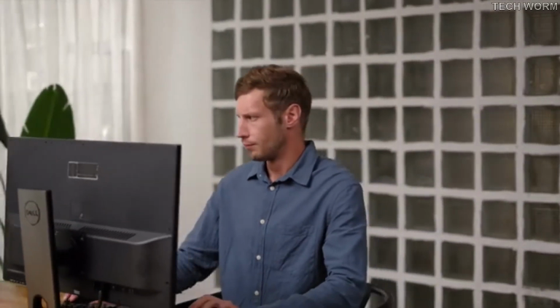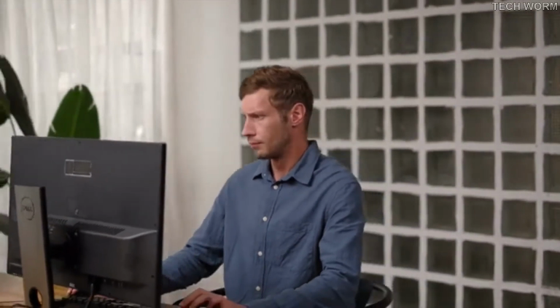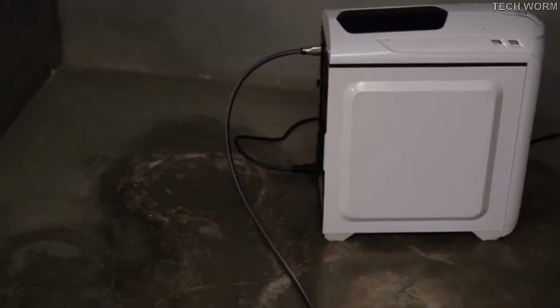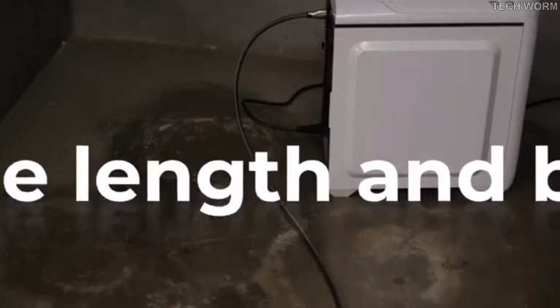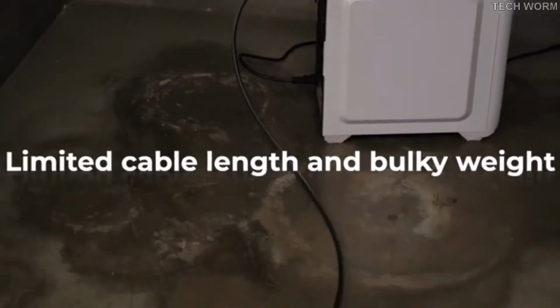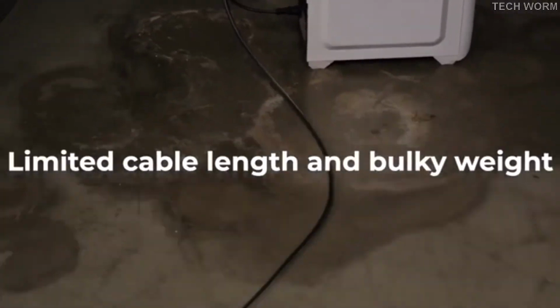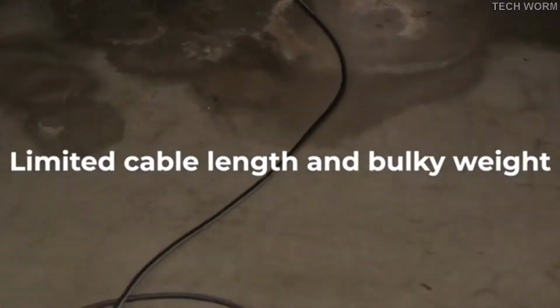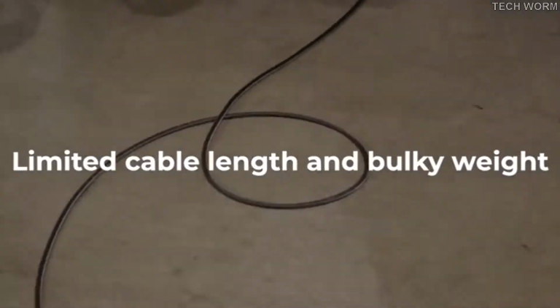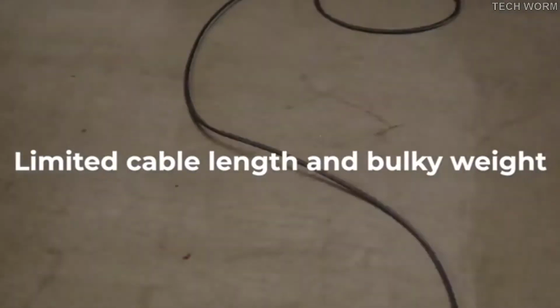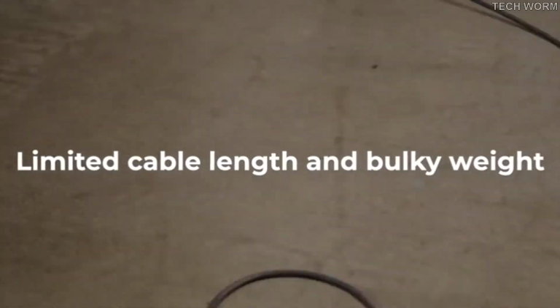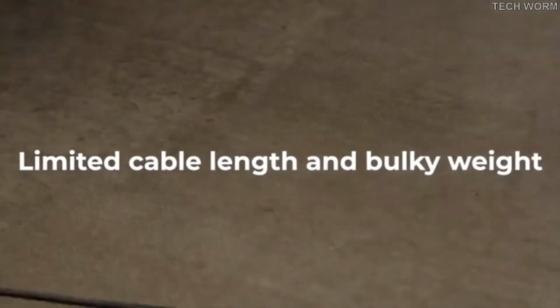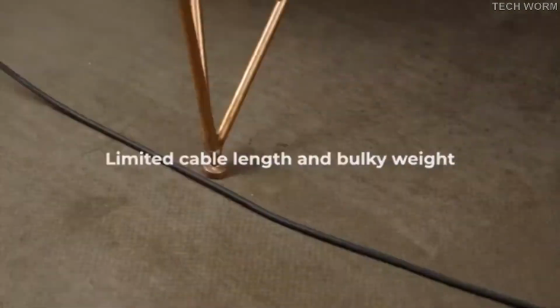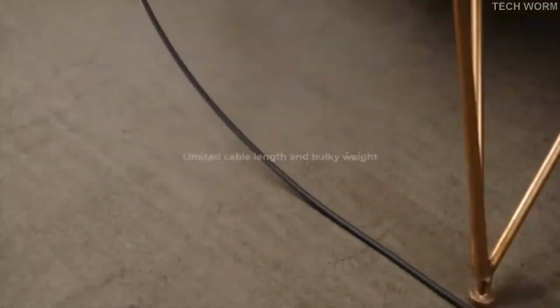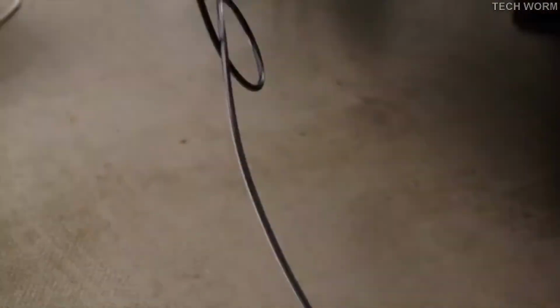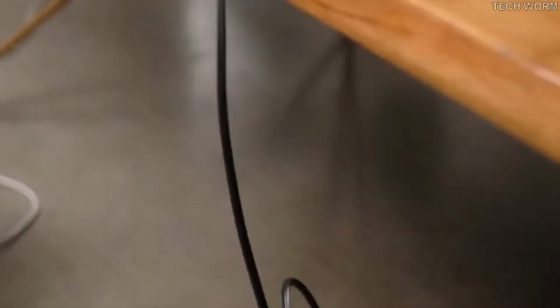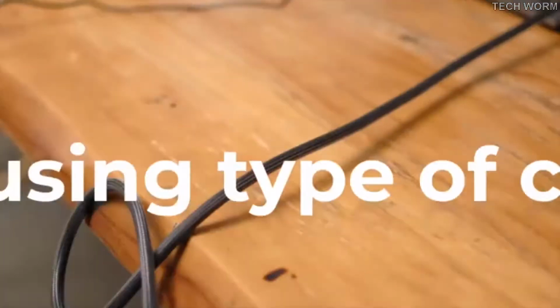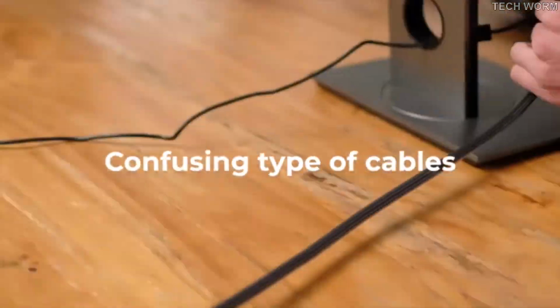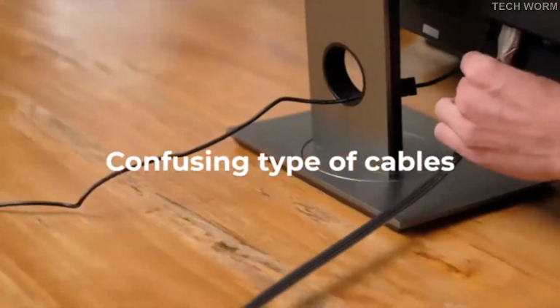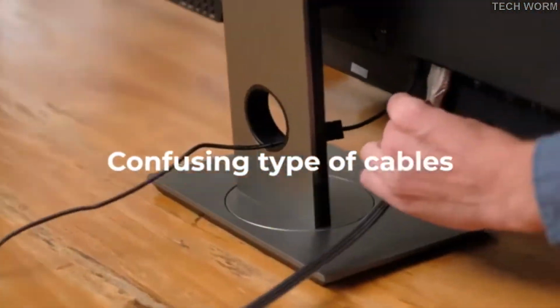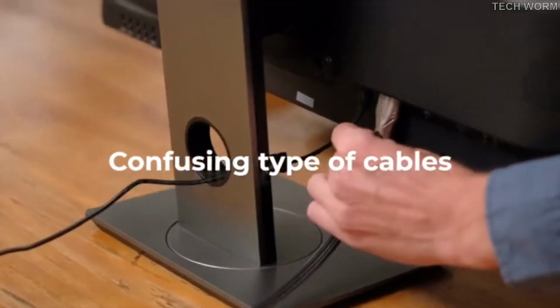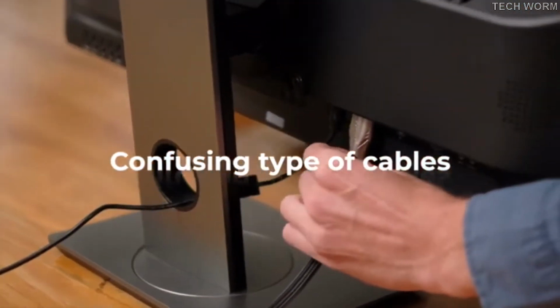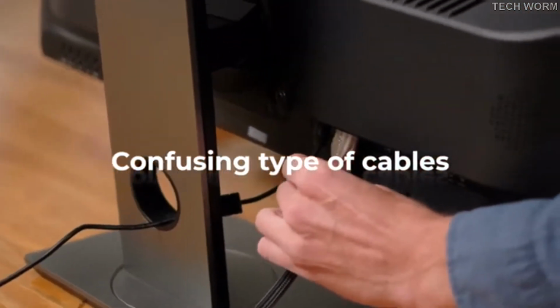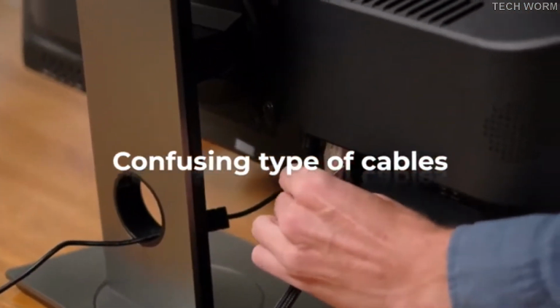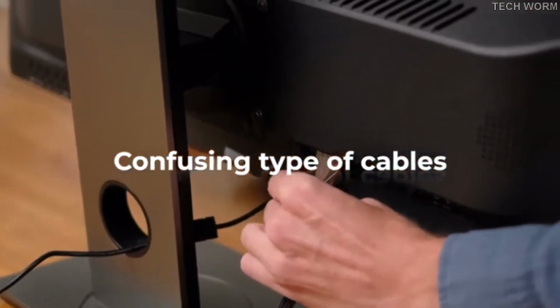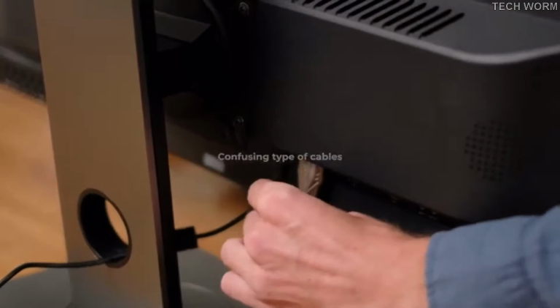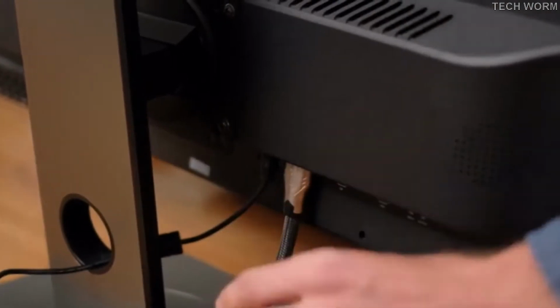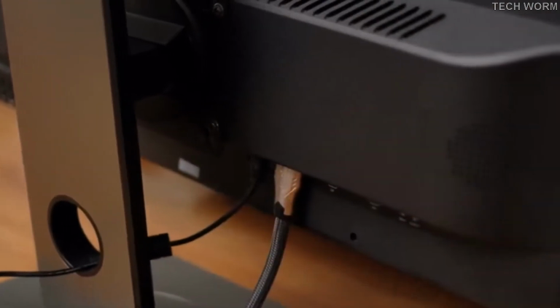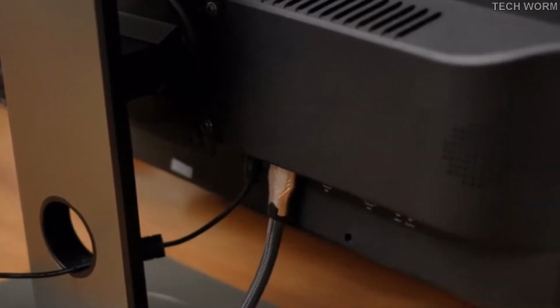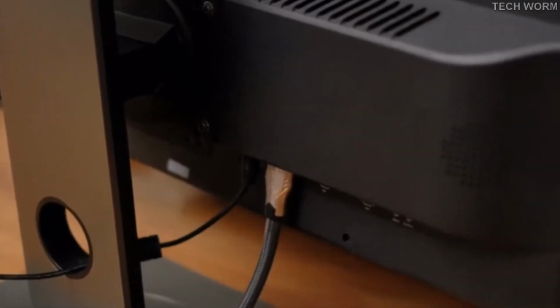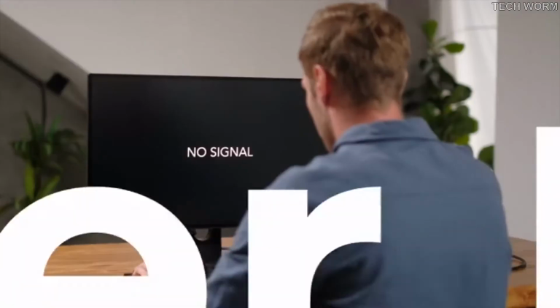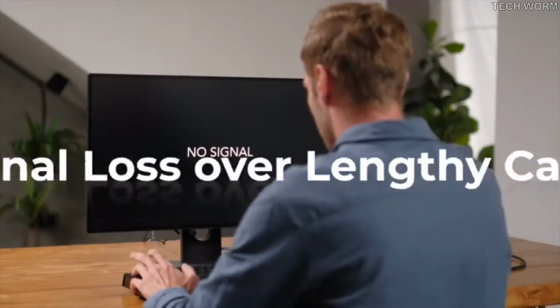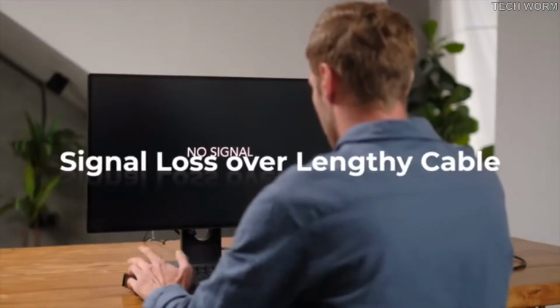USB, HDMI and other traditional cables are bulky, expensive and likely to fail to transmit signals over long distances.